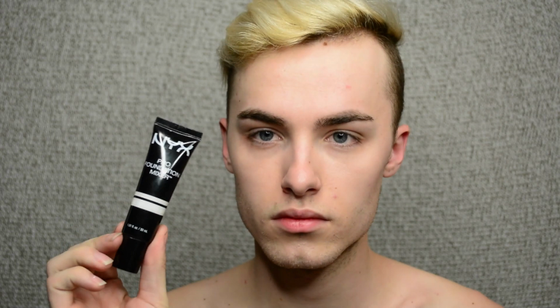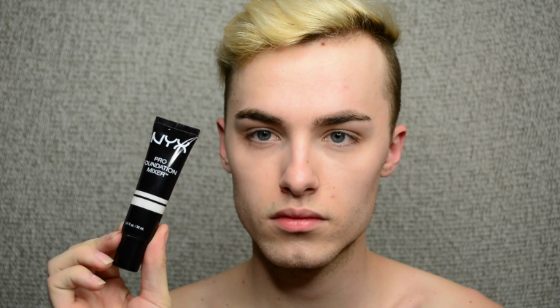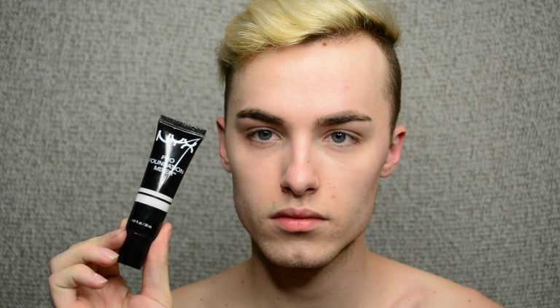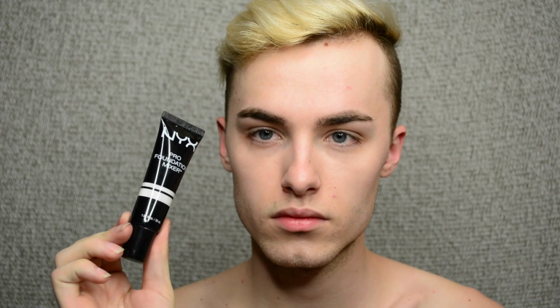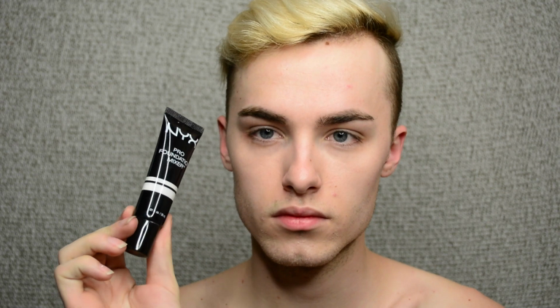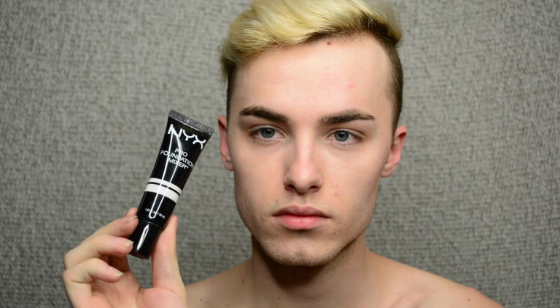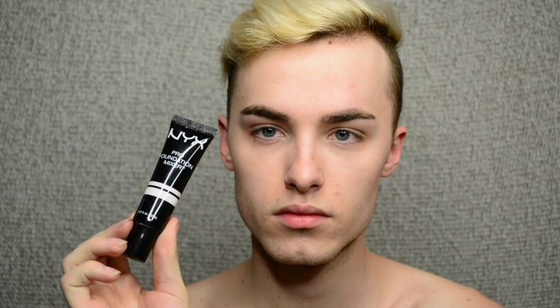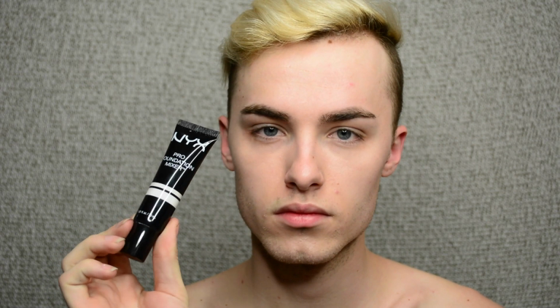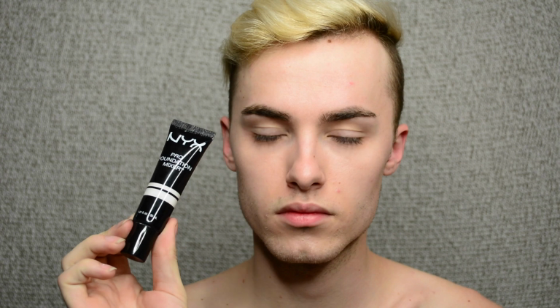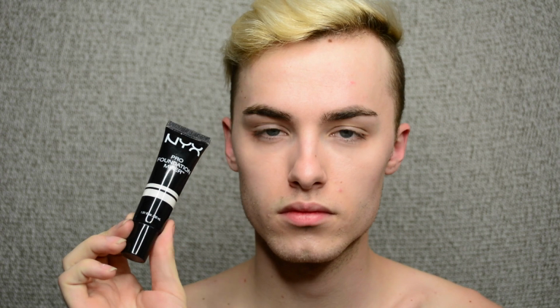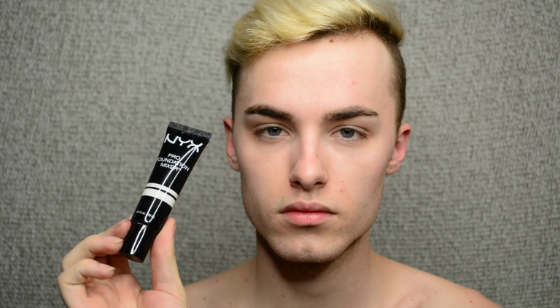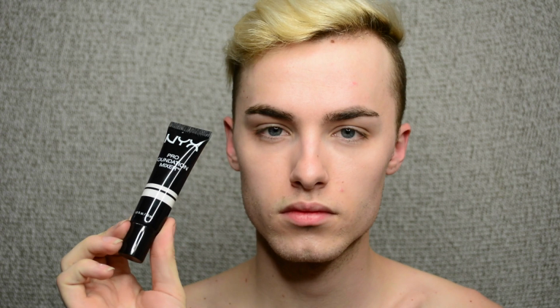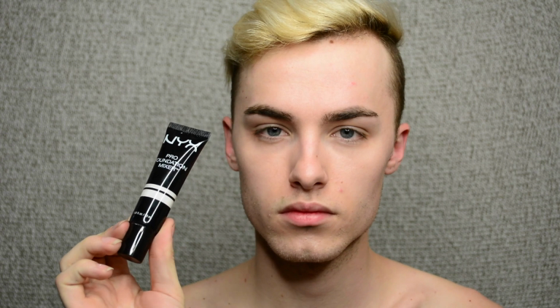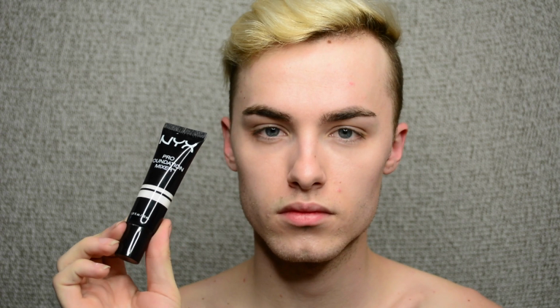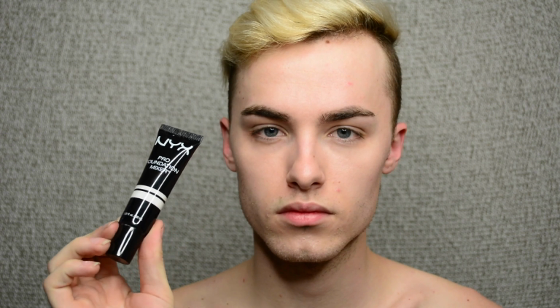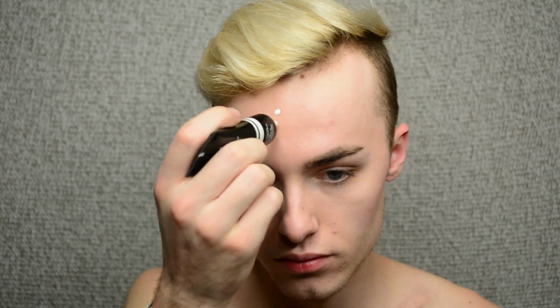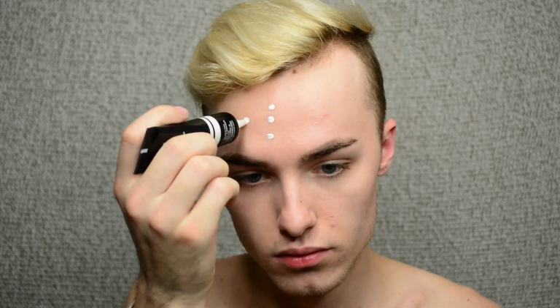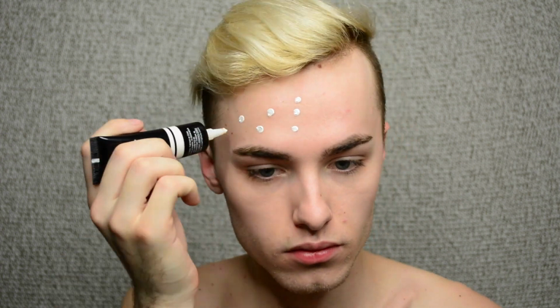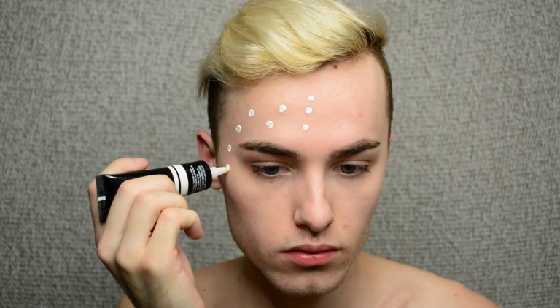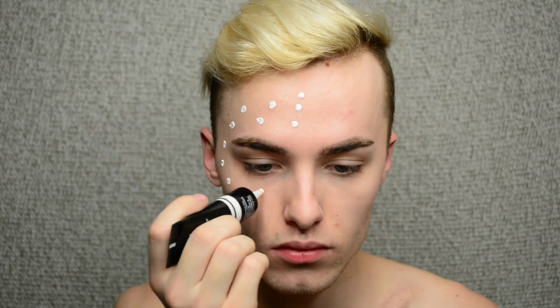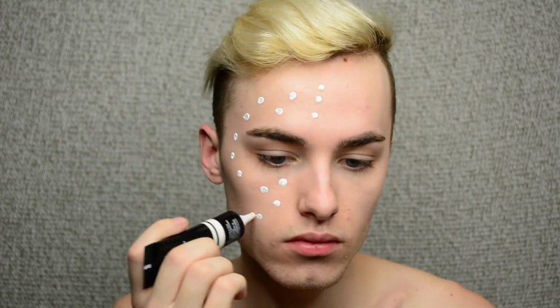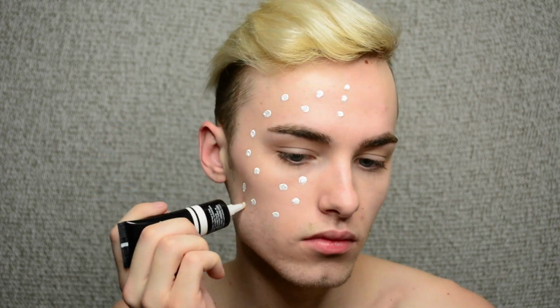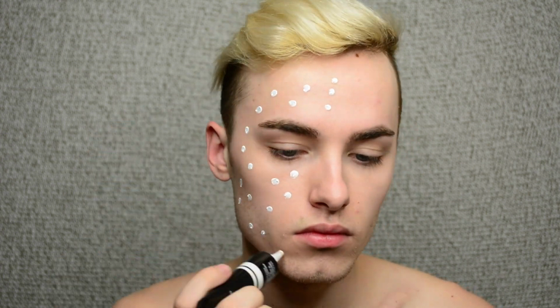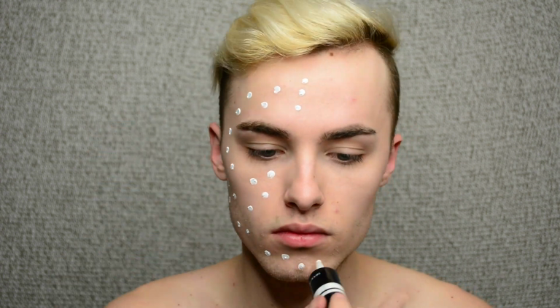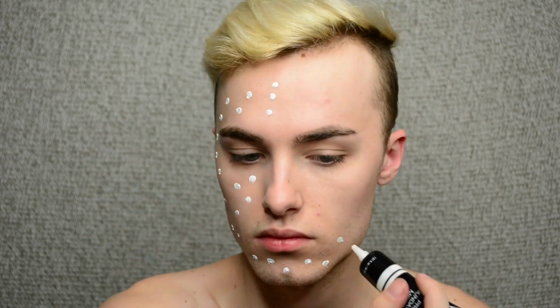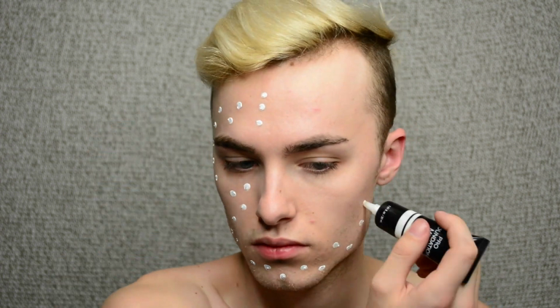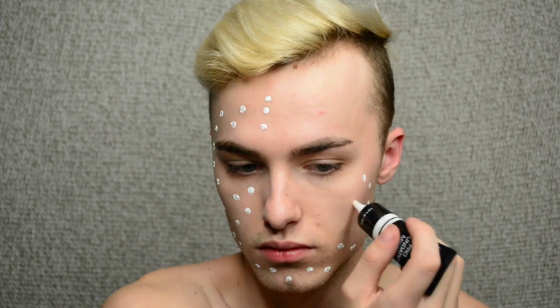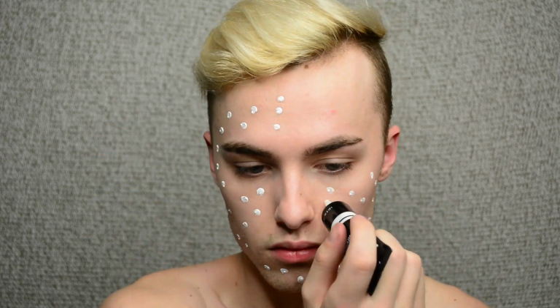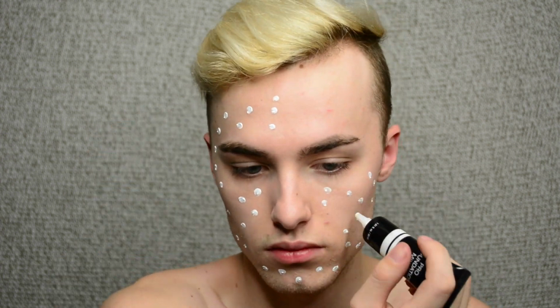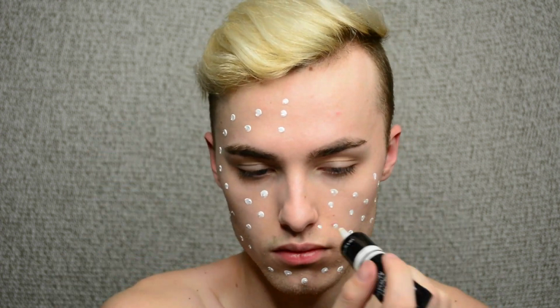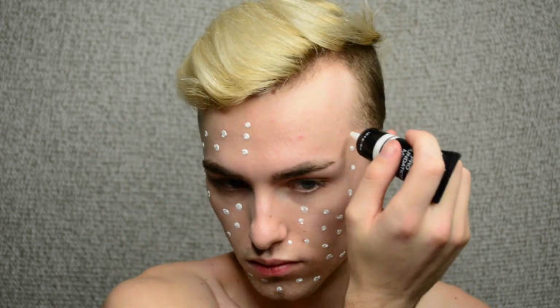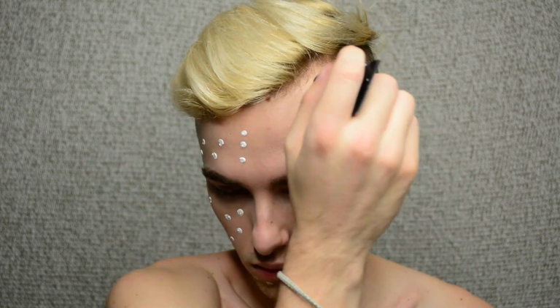What's up, guys? Are you excited for this clown look? Because I am super excited about it.